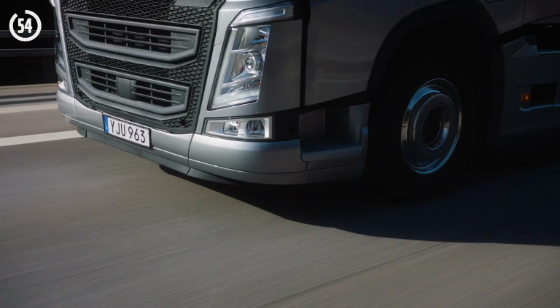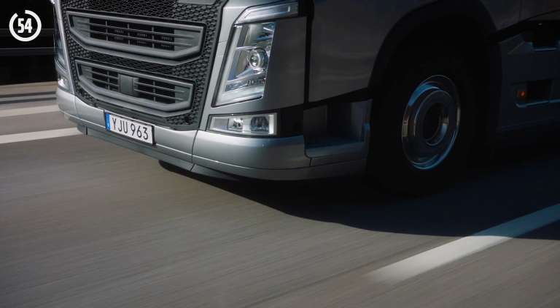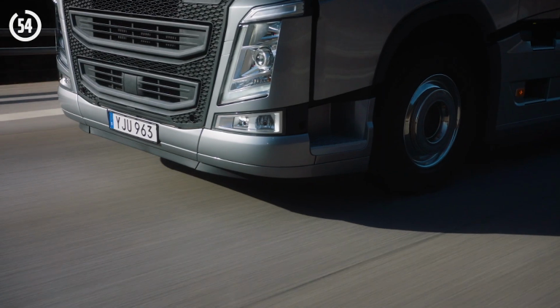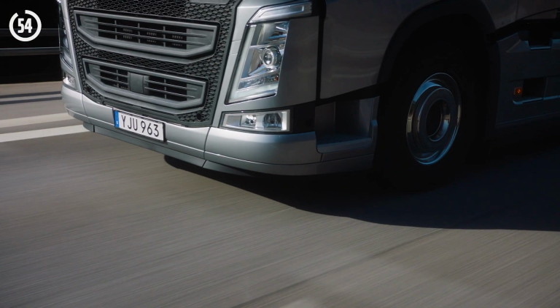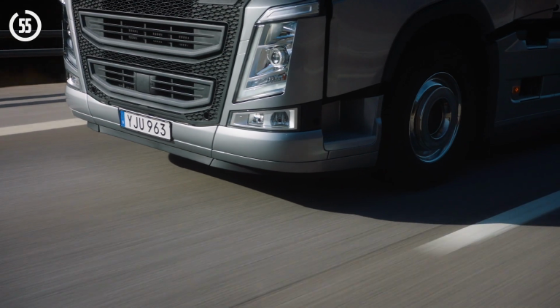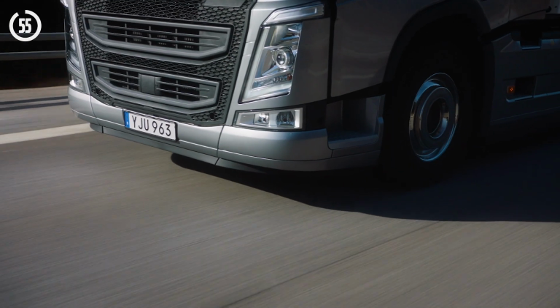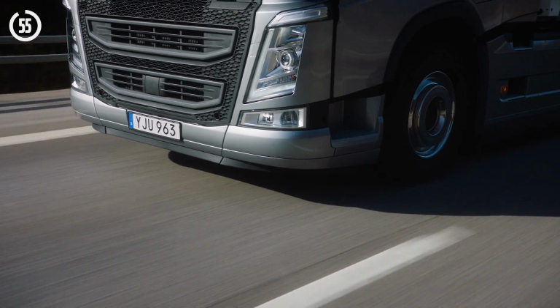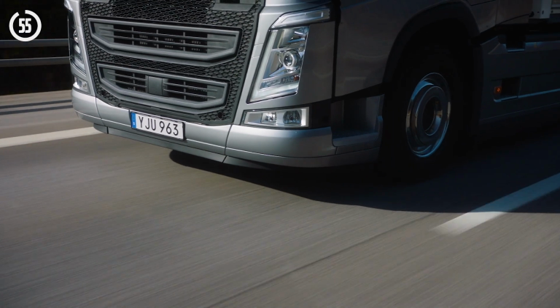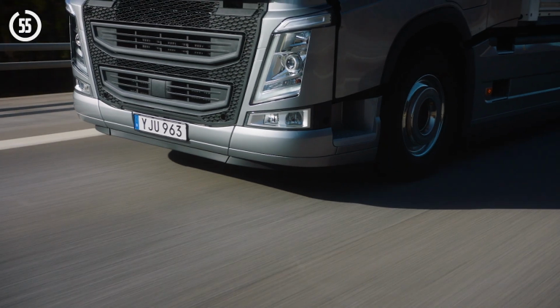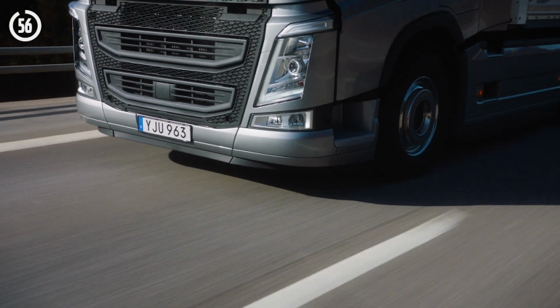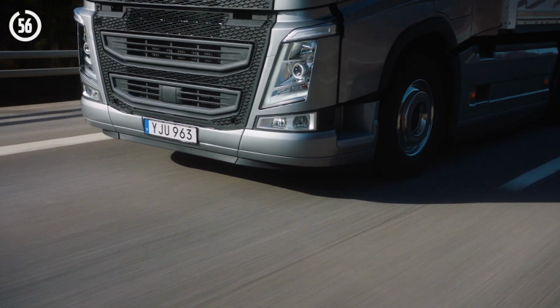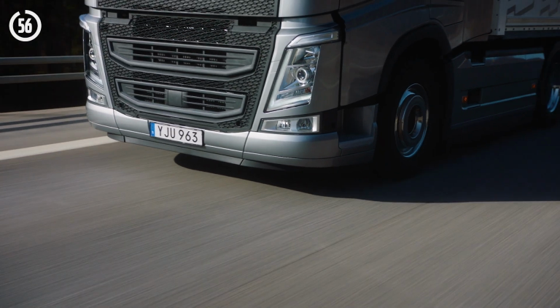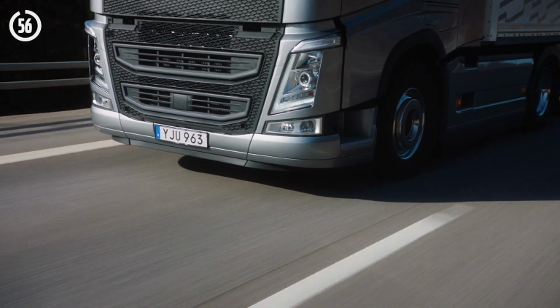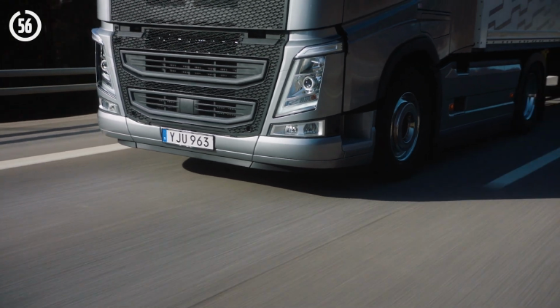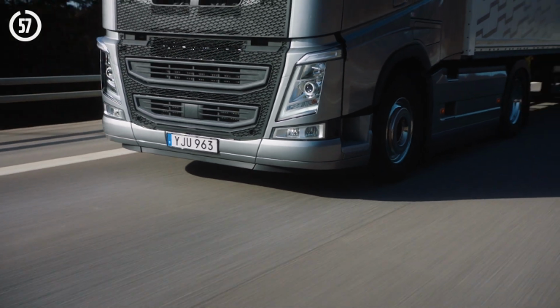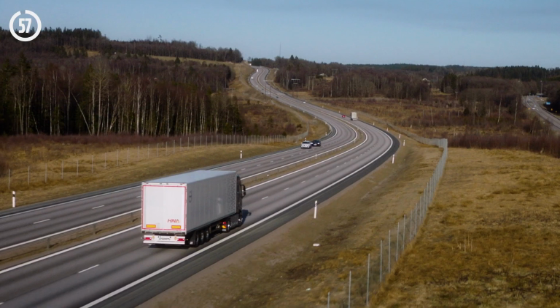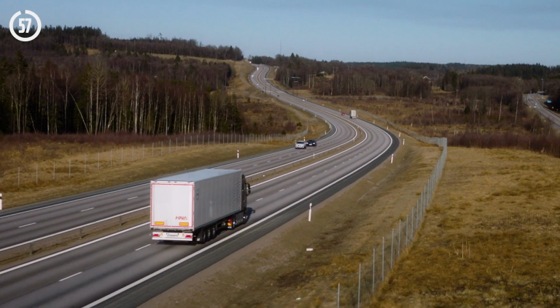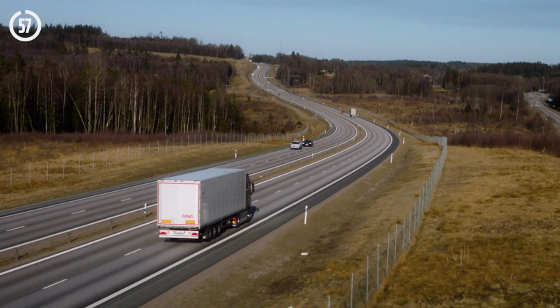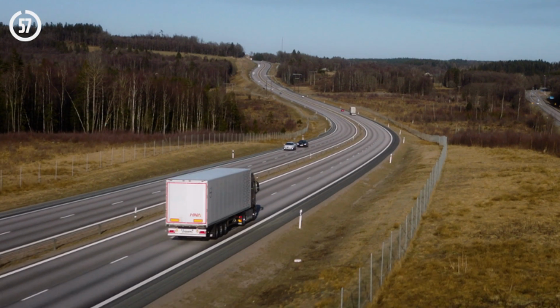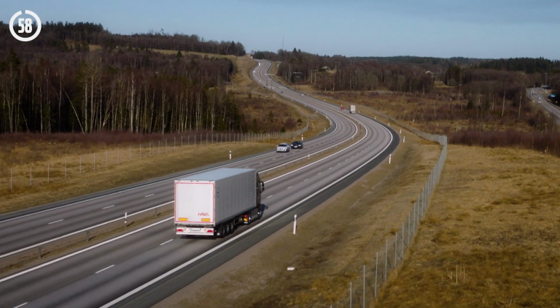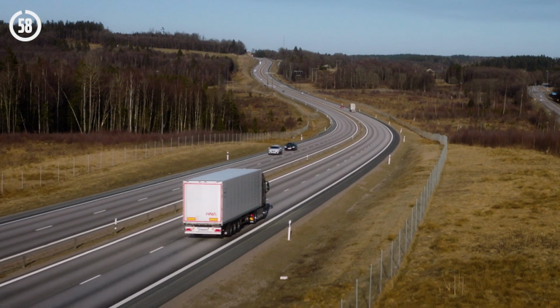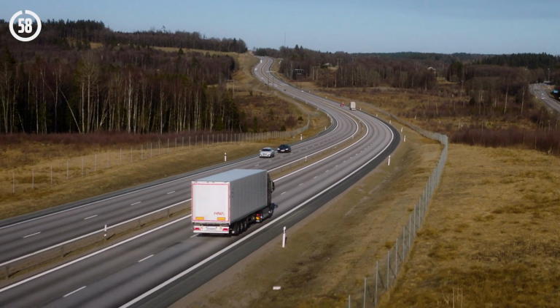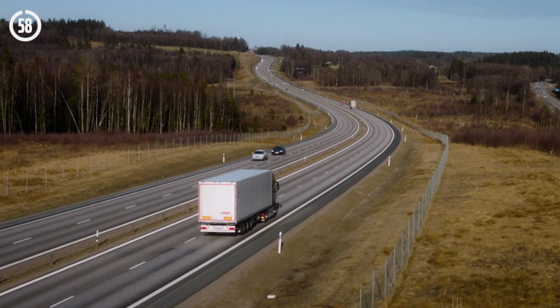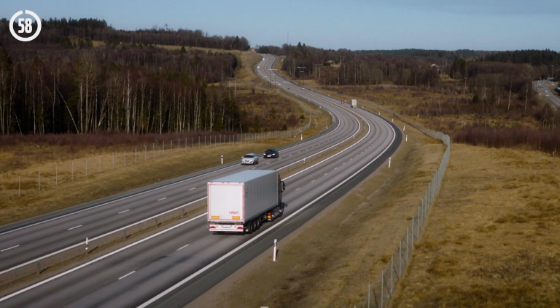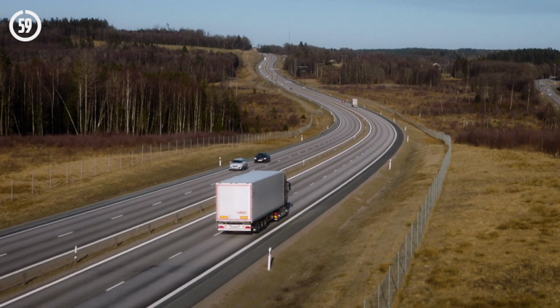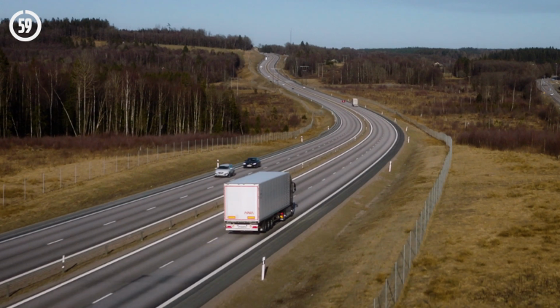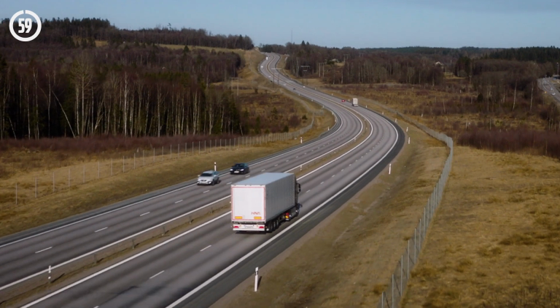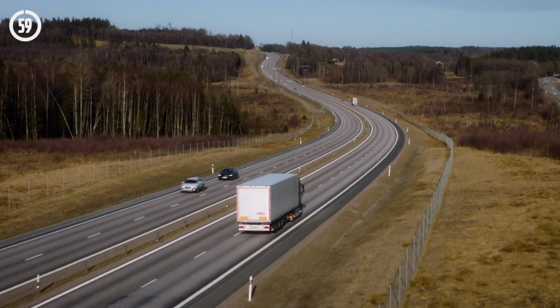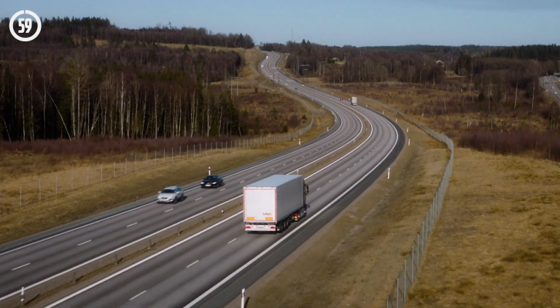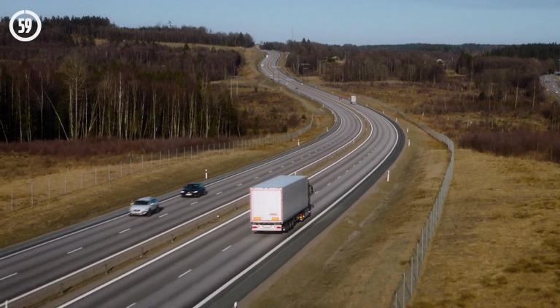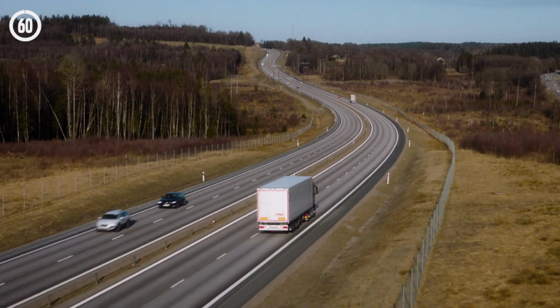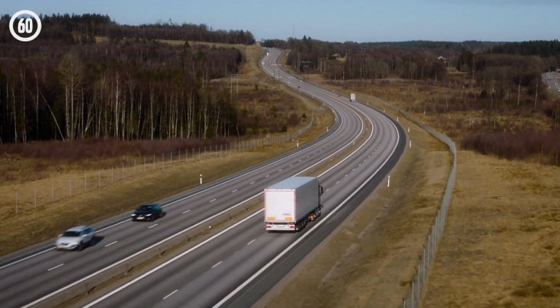Volvo Trucks' updated Volvo Dynamic Steering puts drivers in charge and takes safety to the next level.